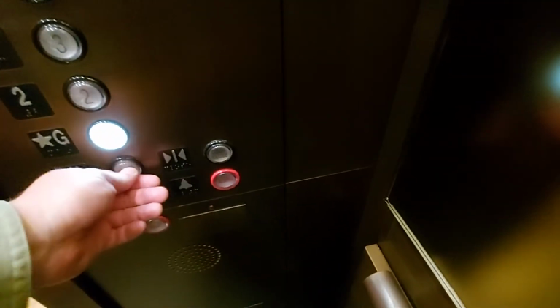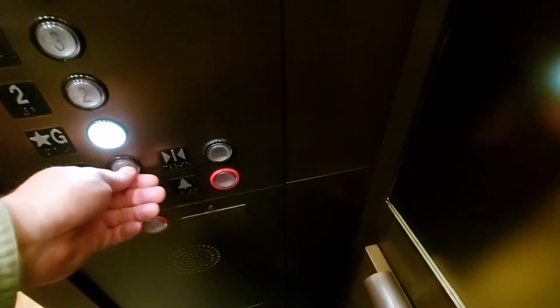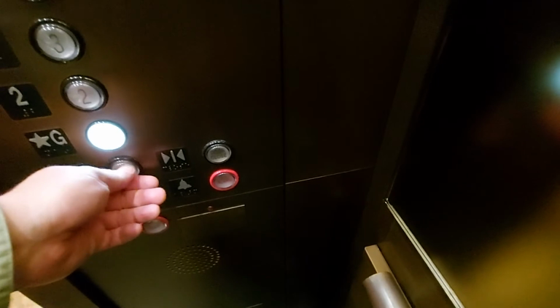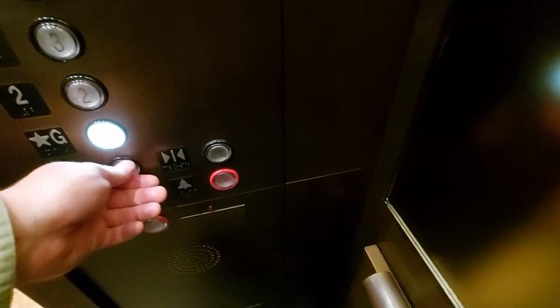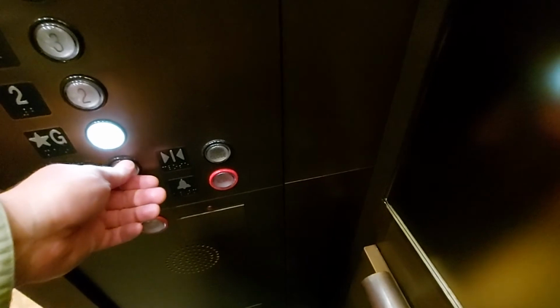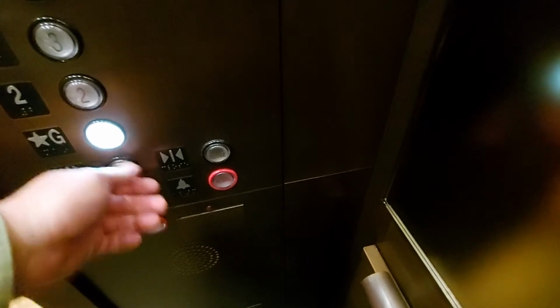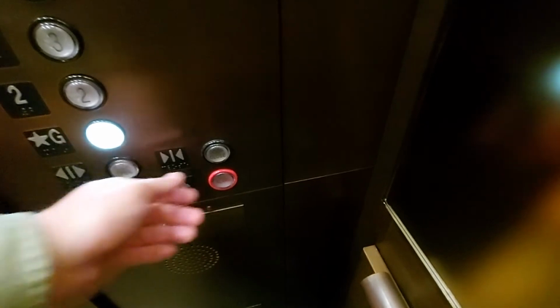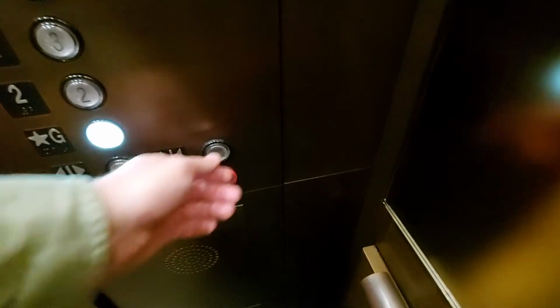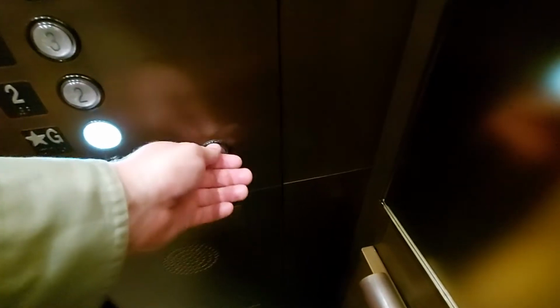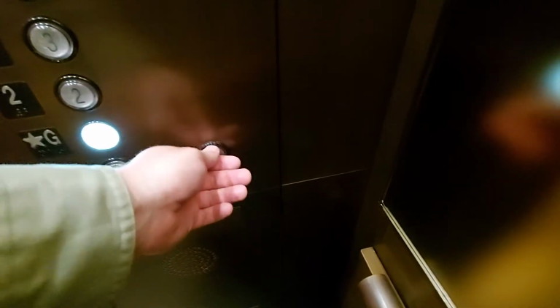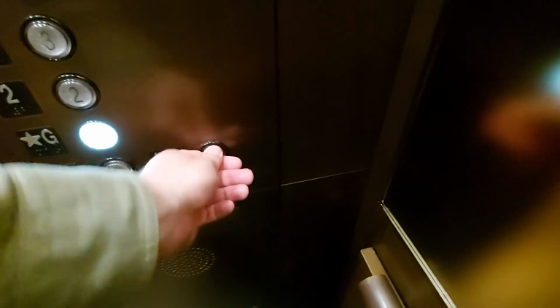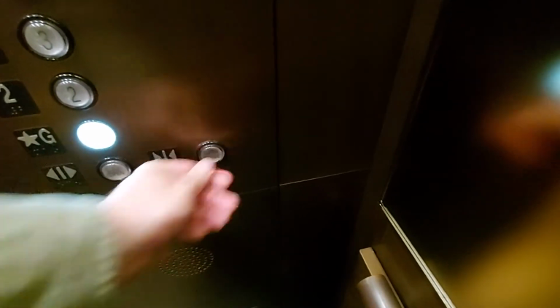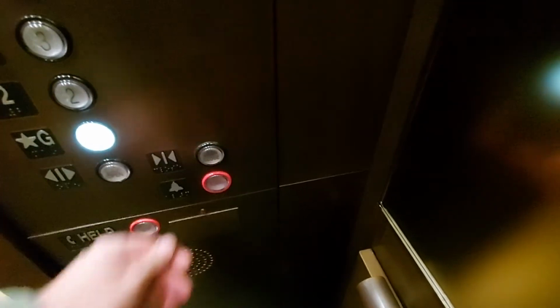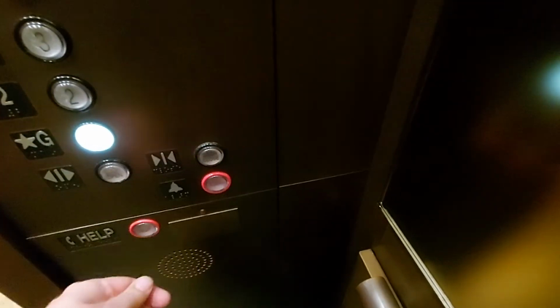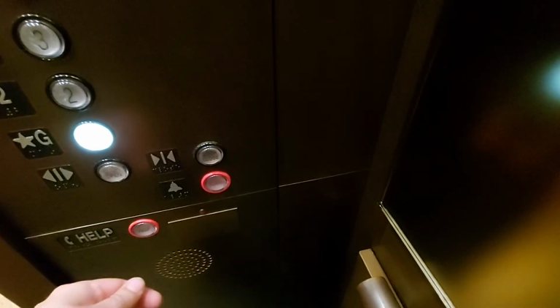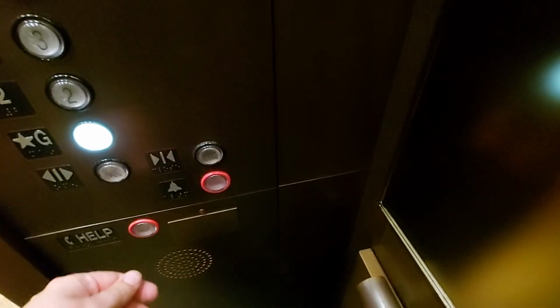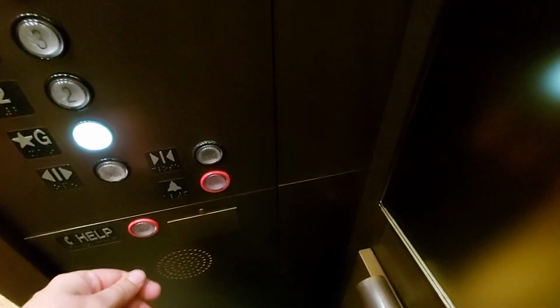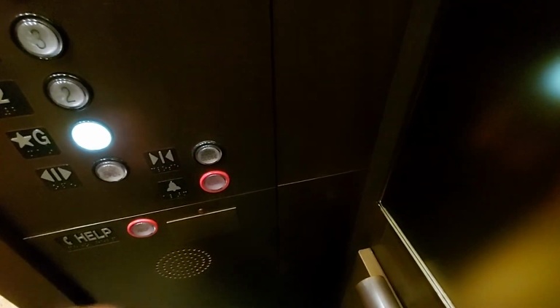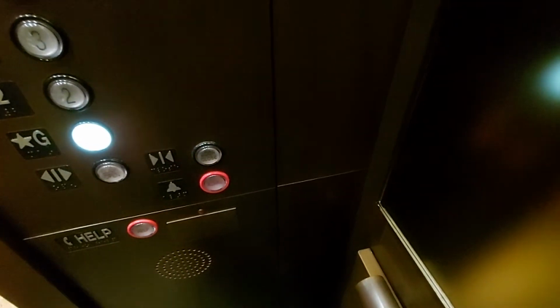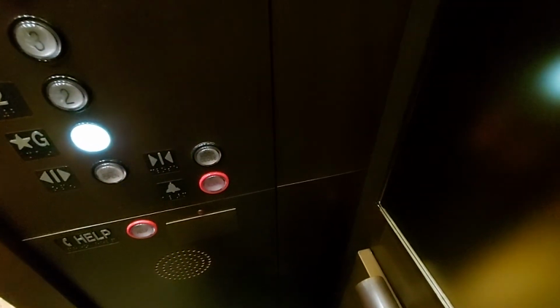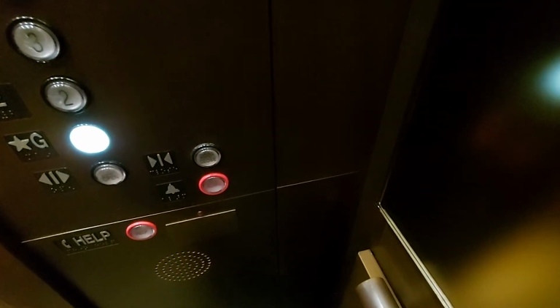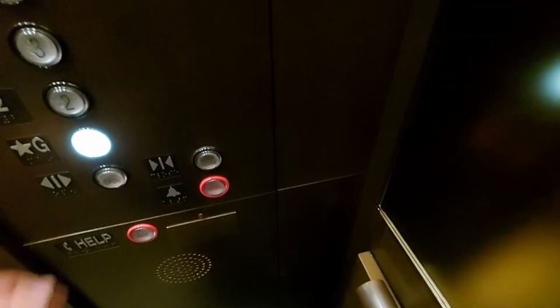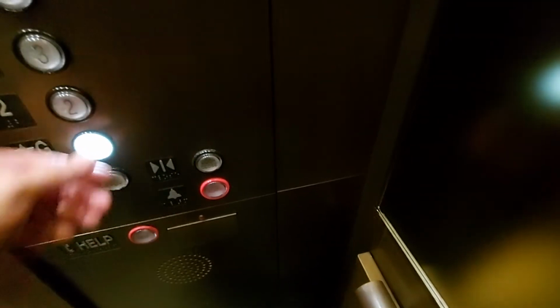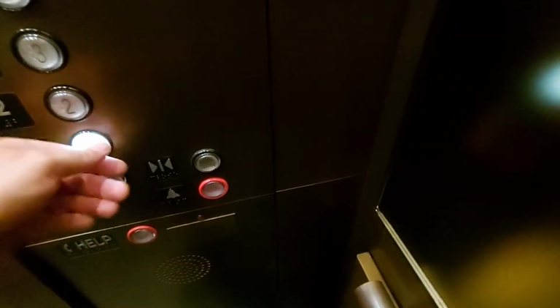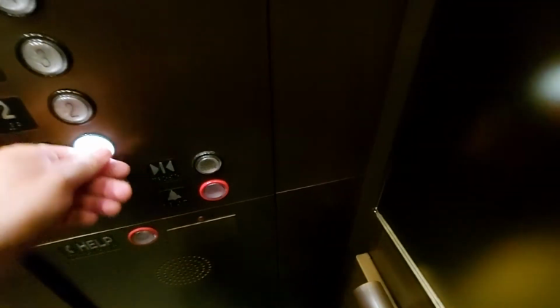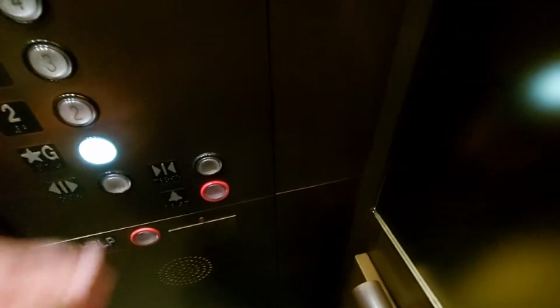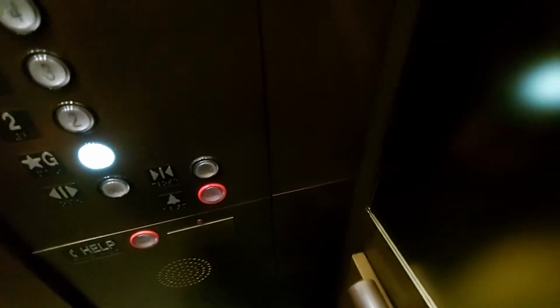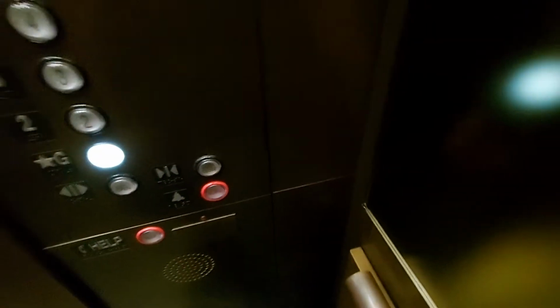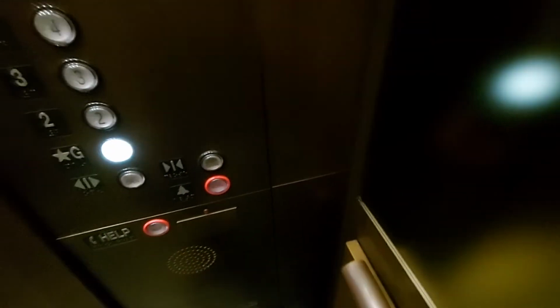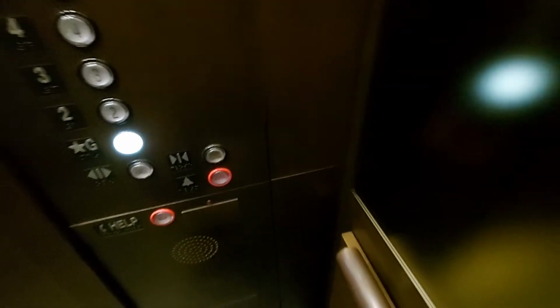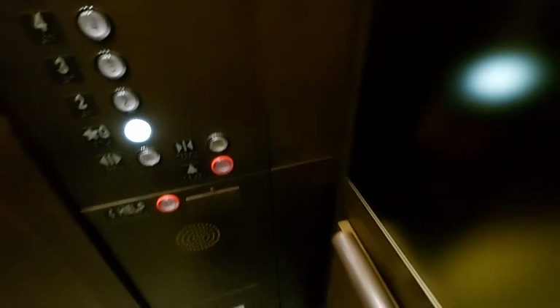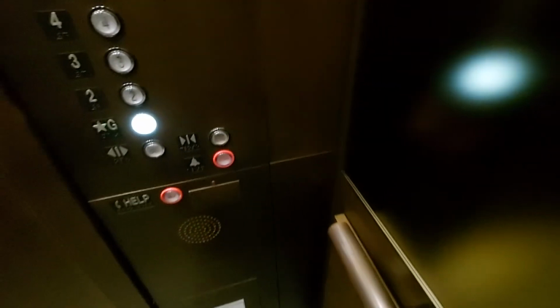Going down. What floor do you want, G? Yes please. Go back down to G and we'll change elevators.